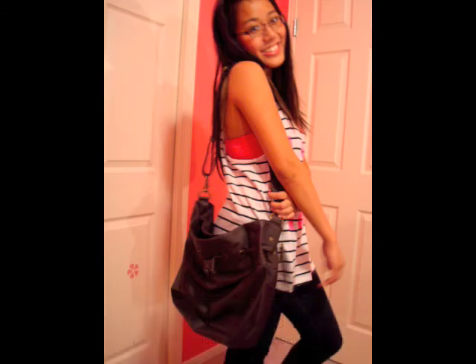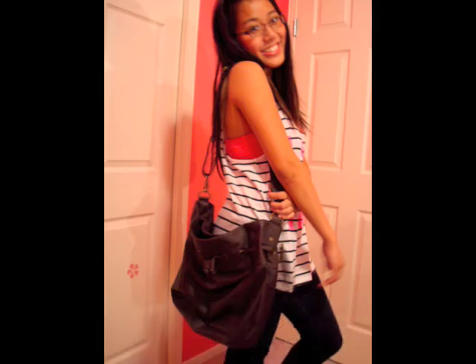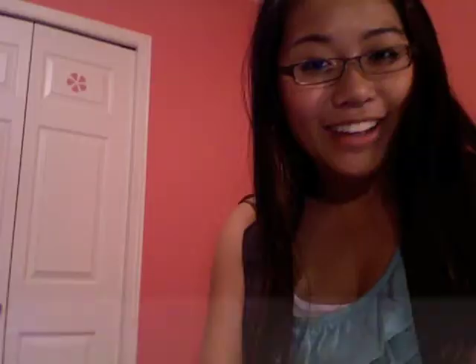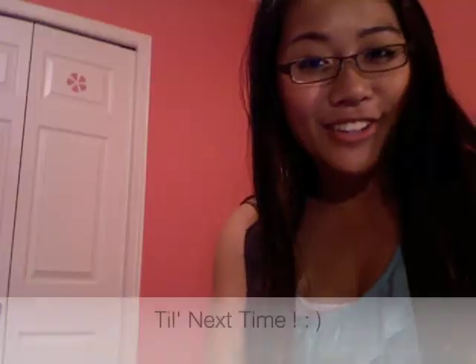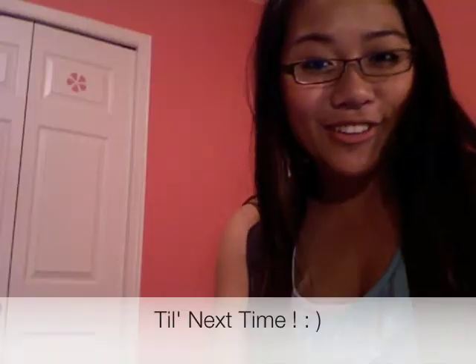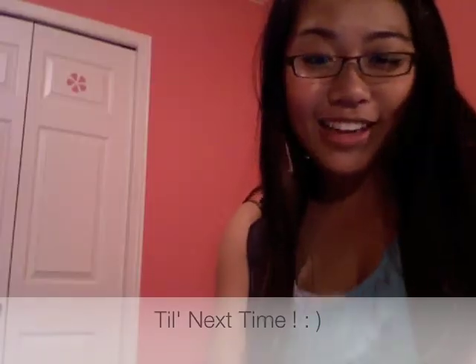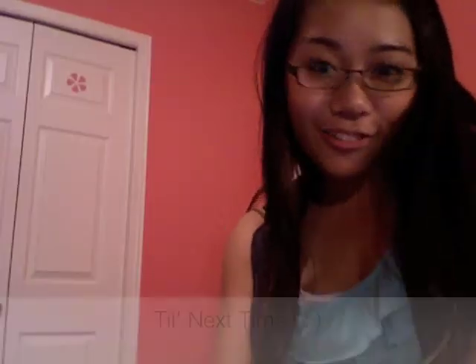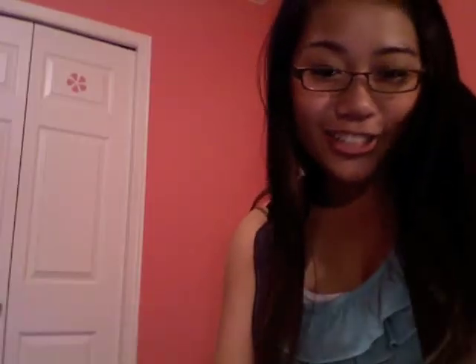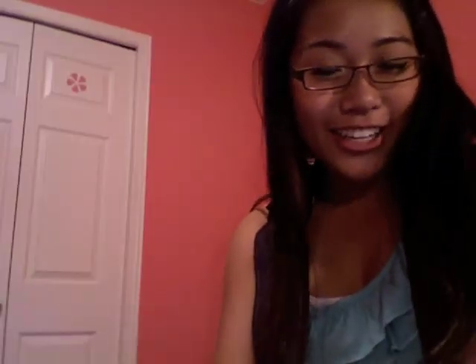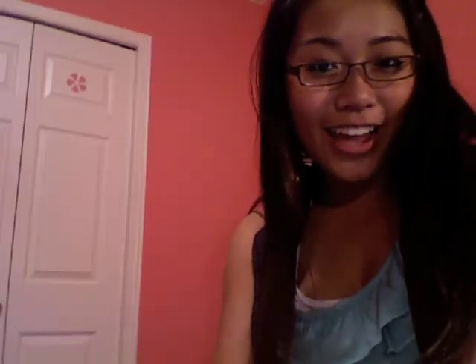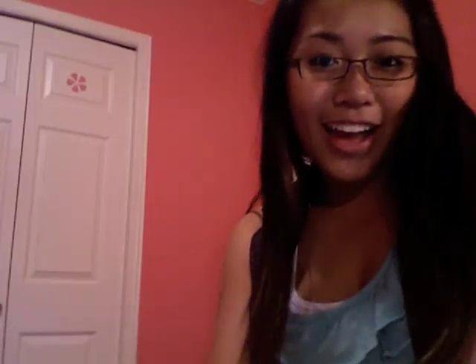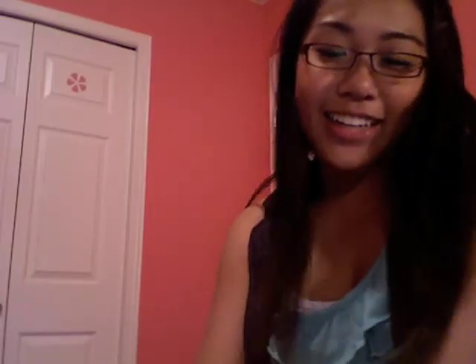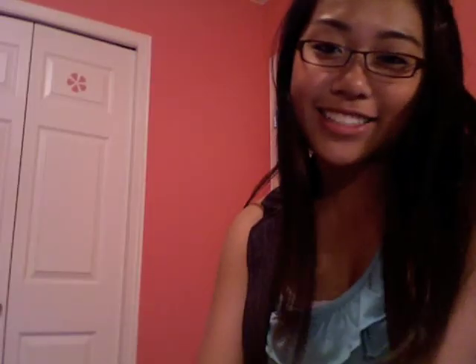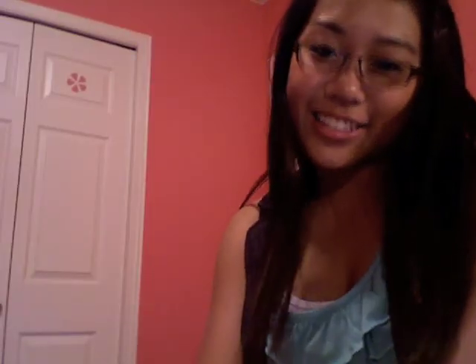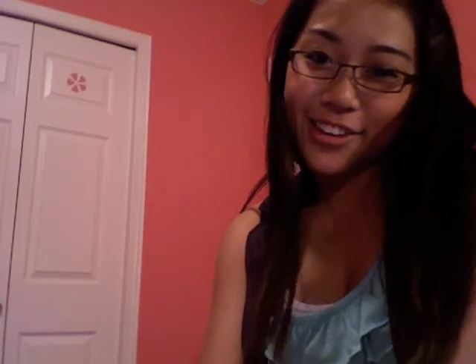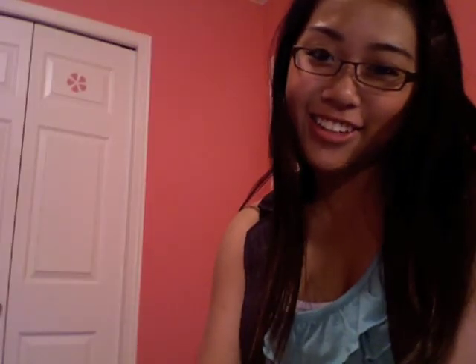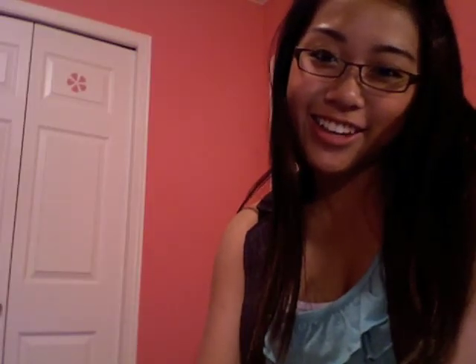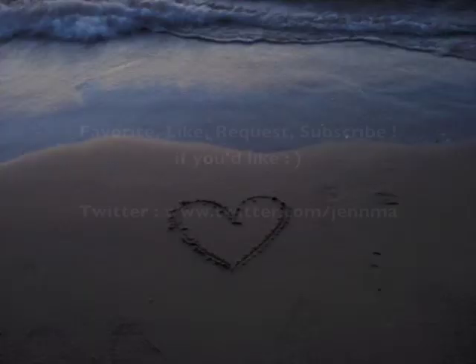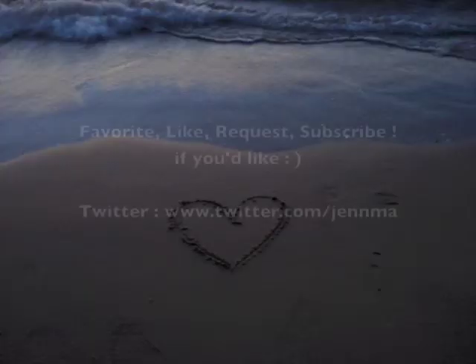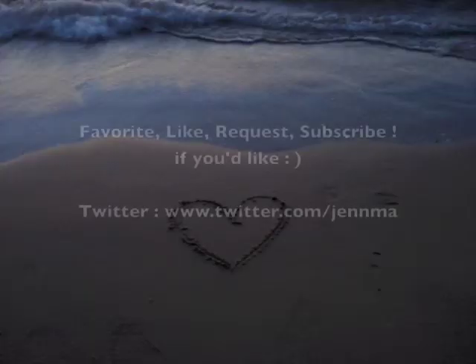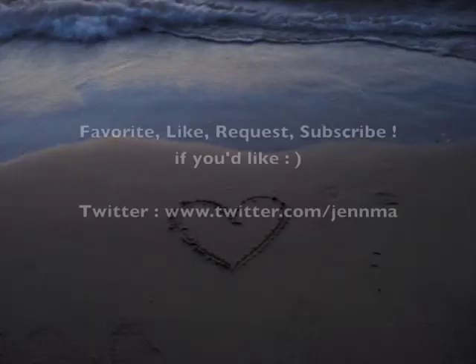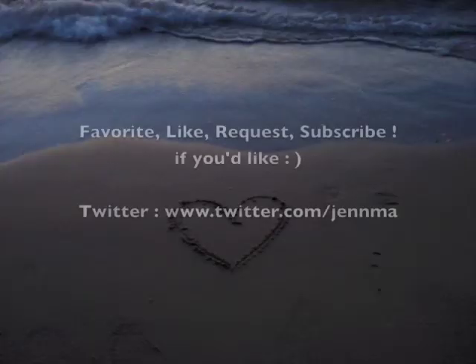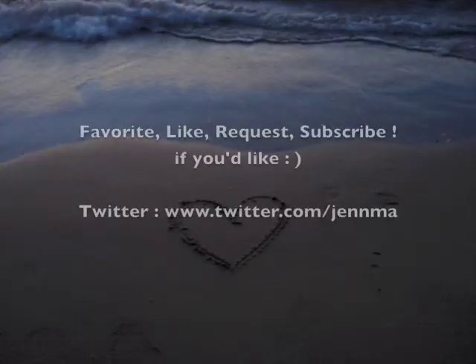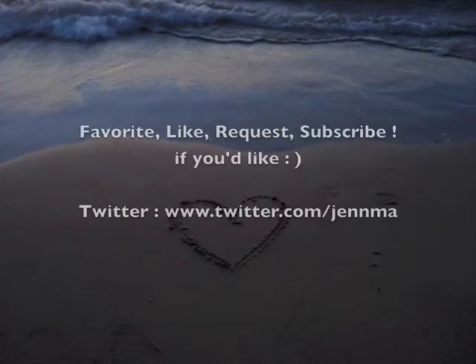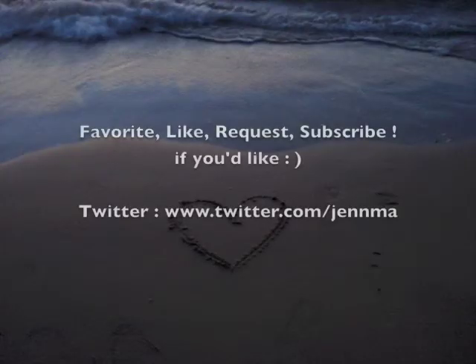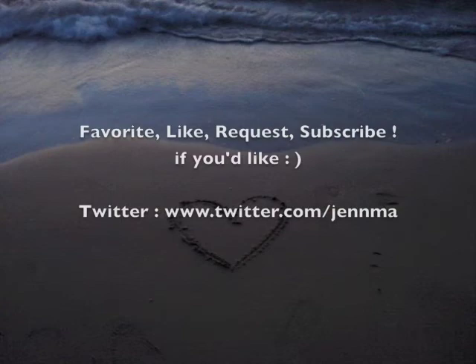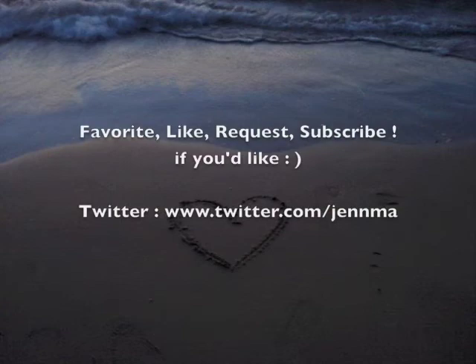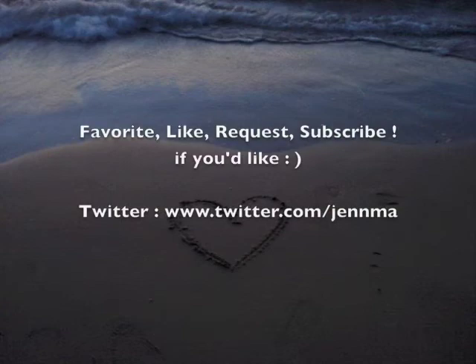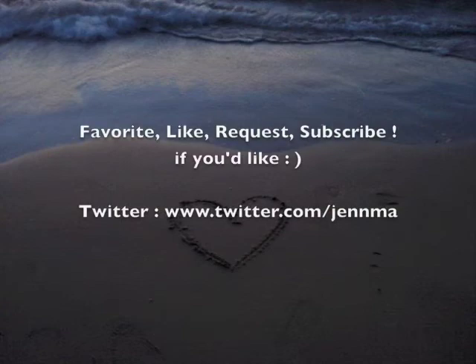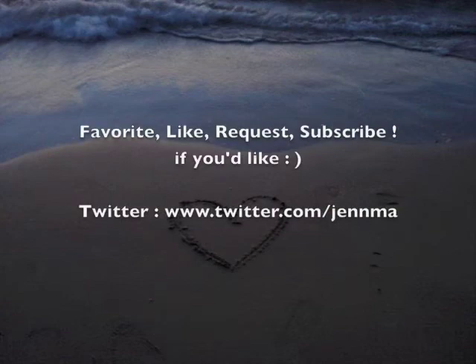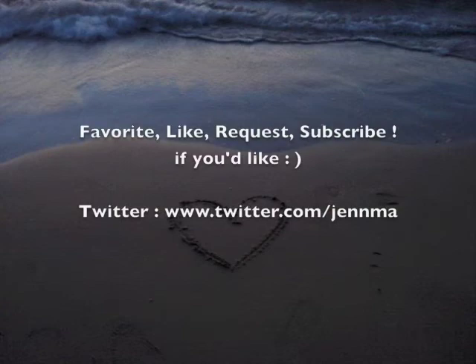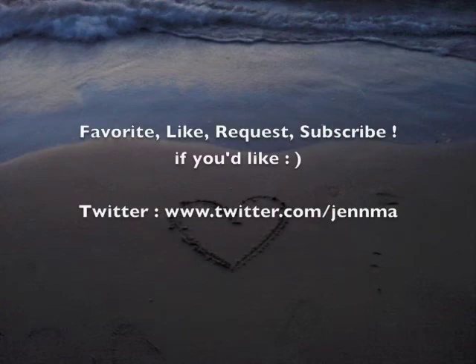So thanks for watching, and I'll see you next time!